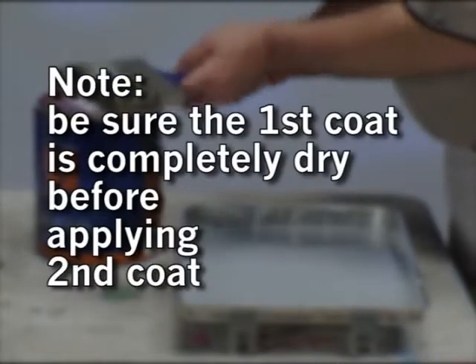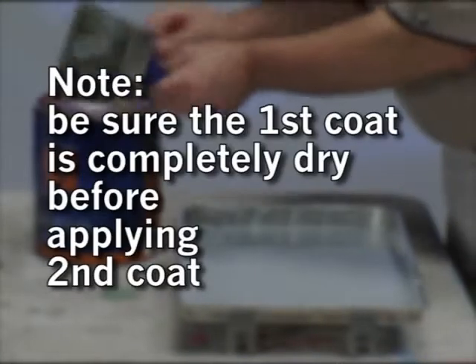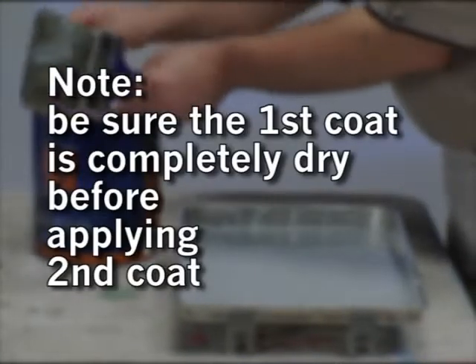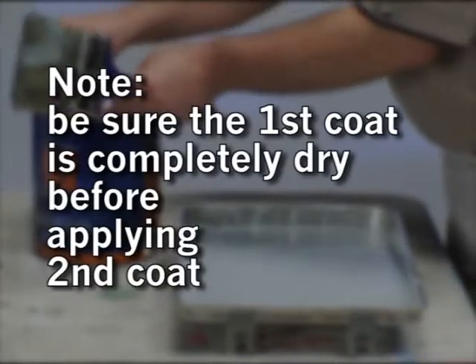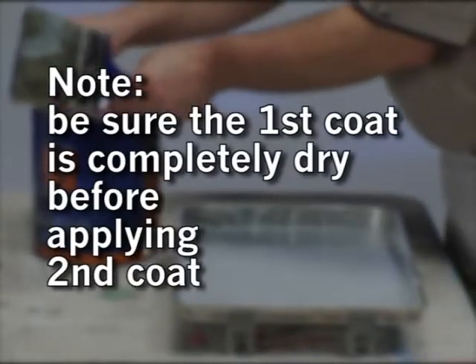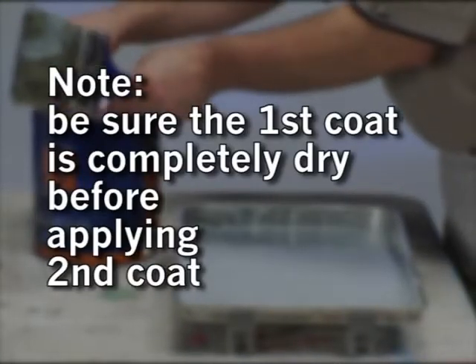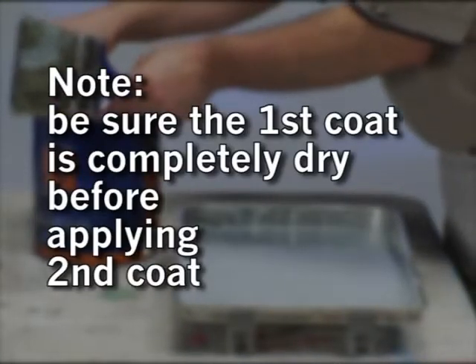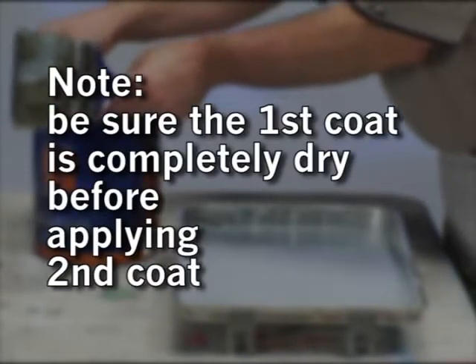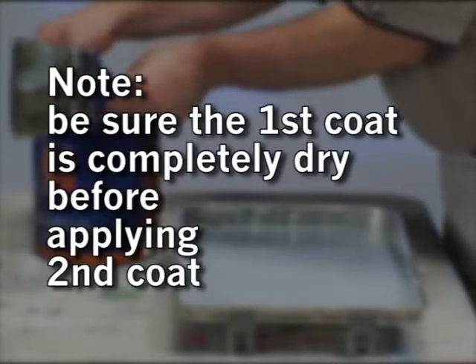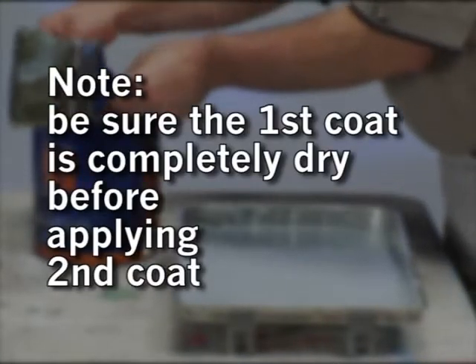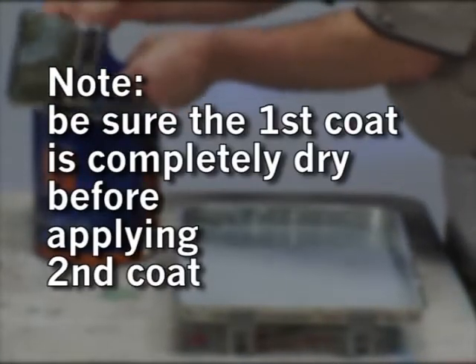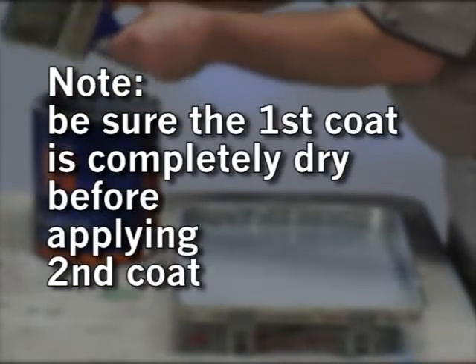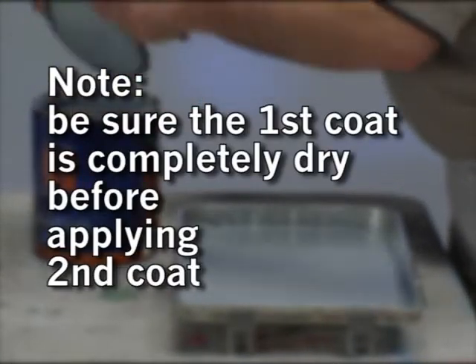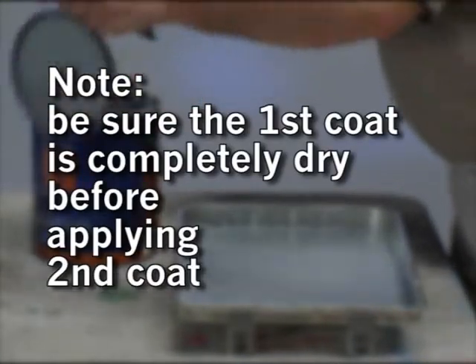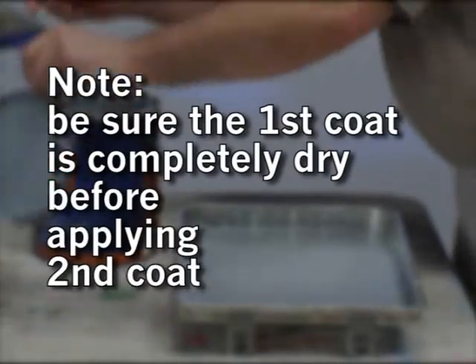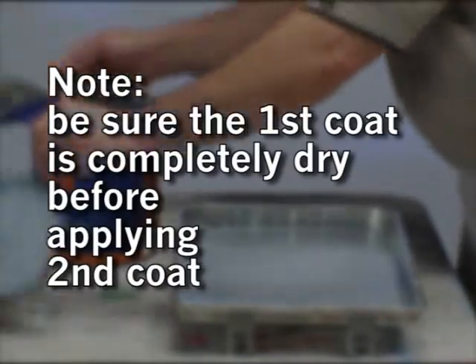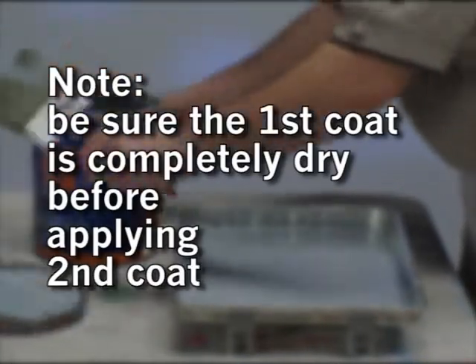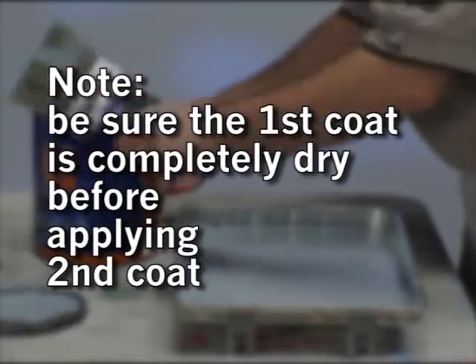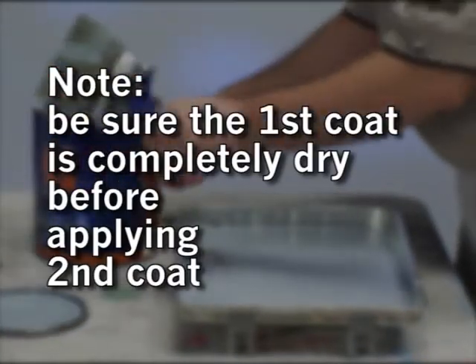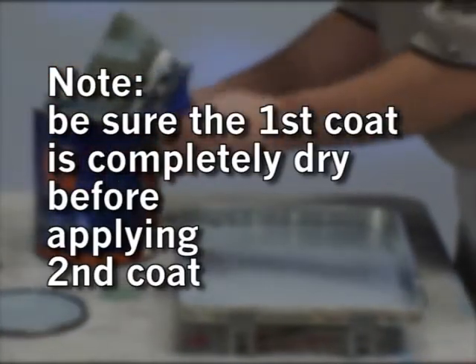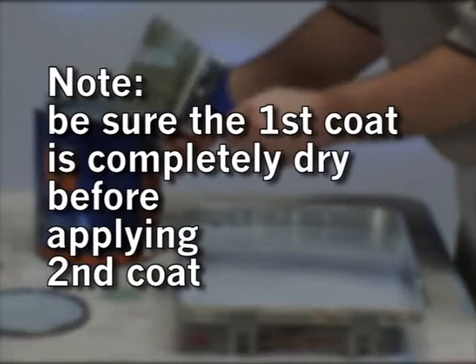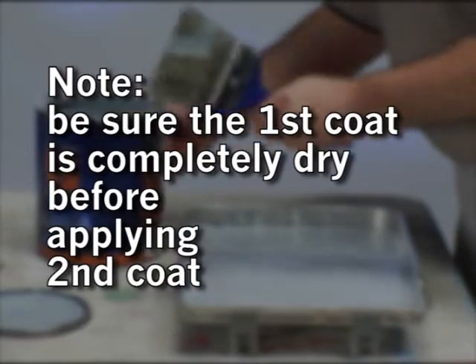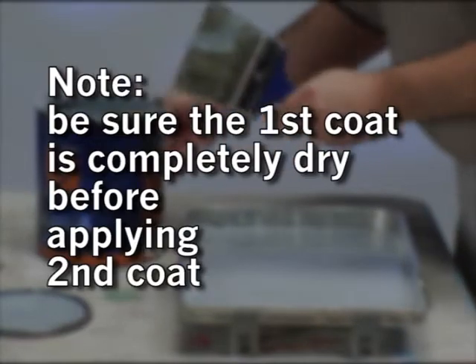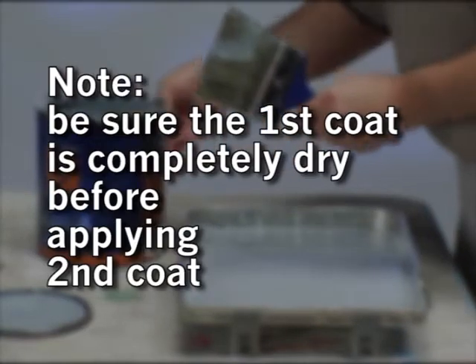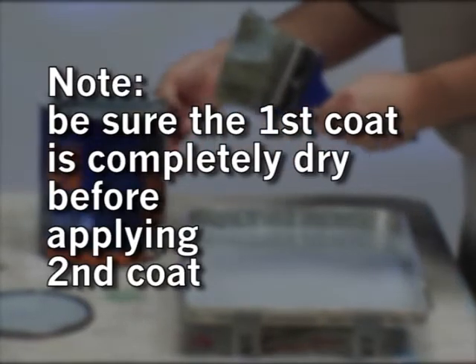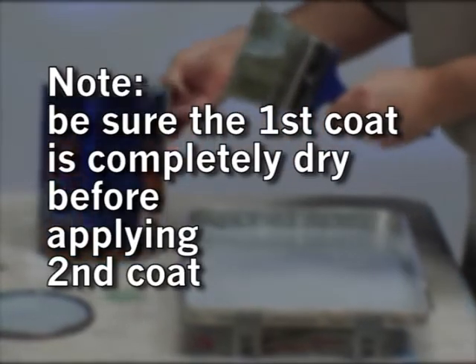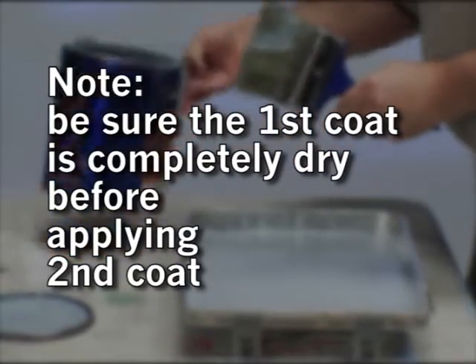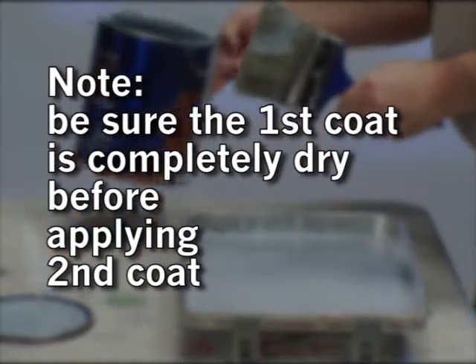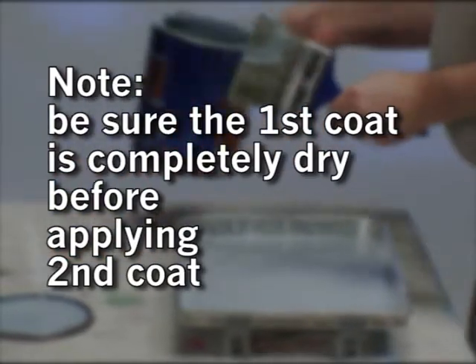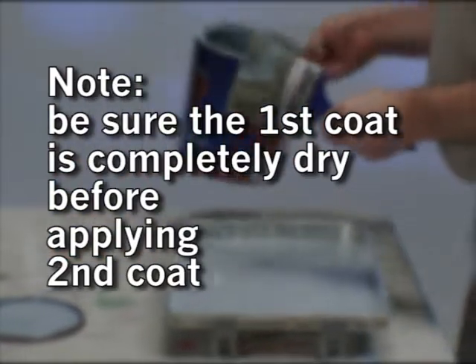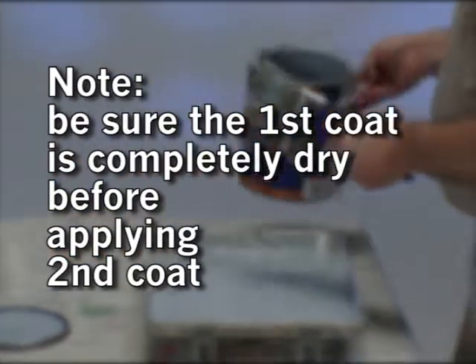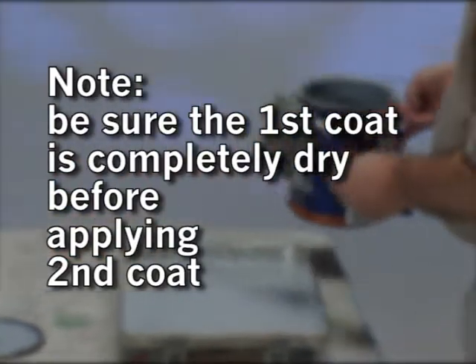Be sure to let the first coat of brushed suede dry completely before moving on to the next step.